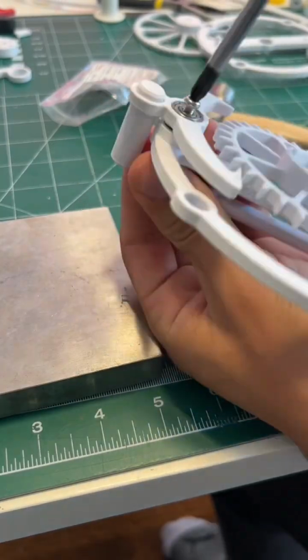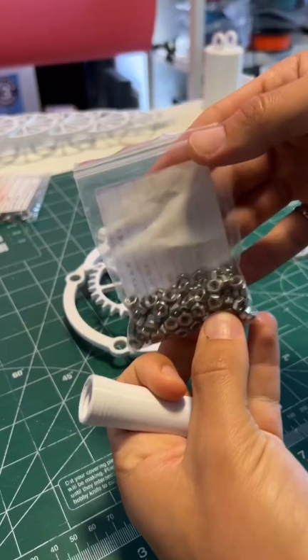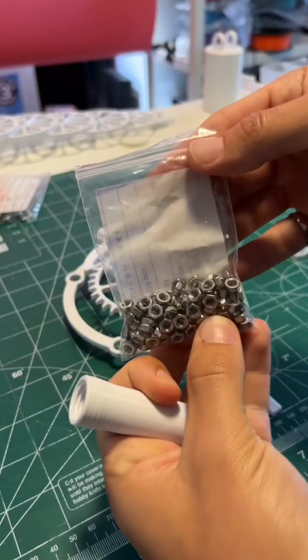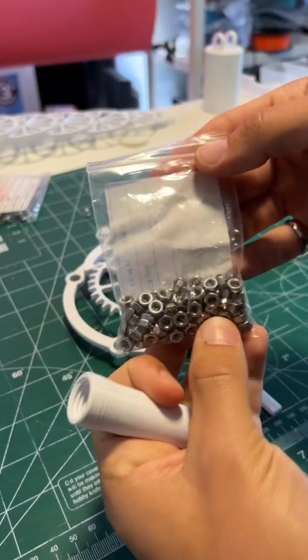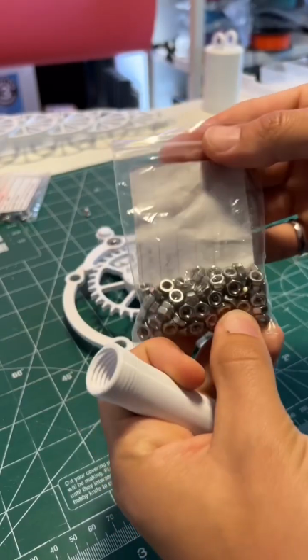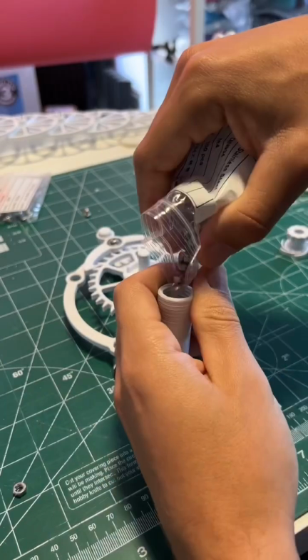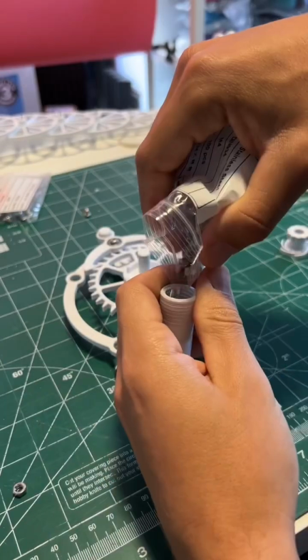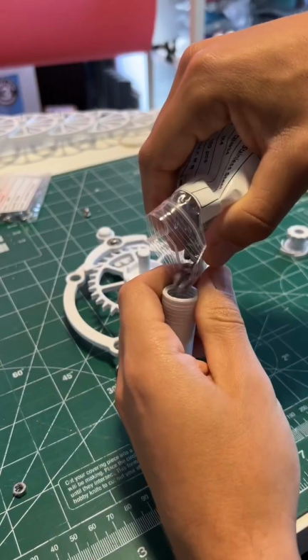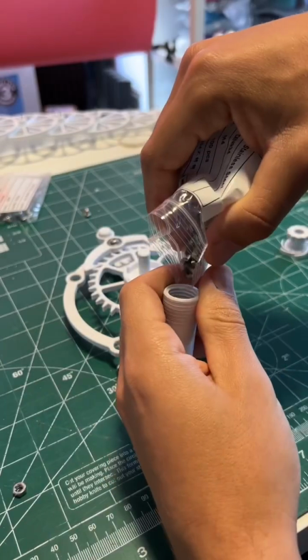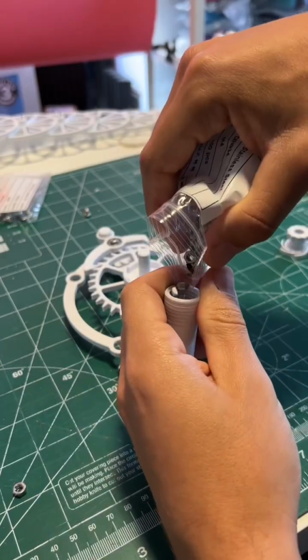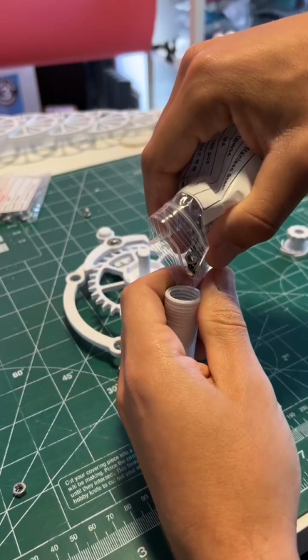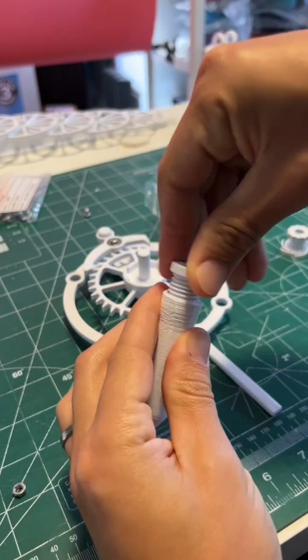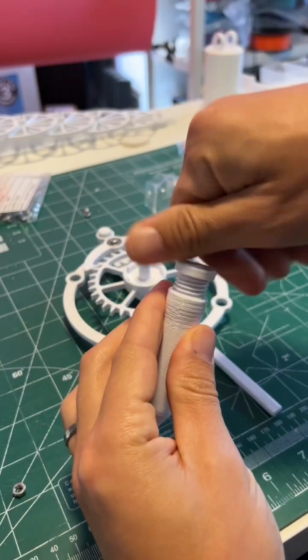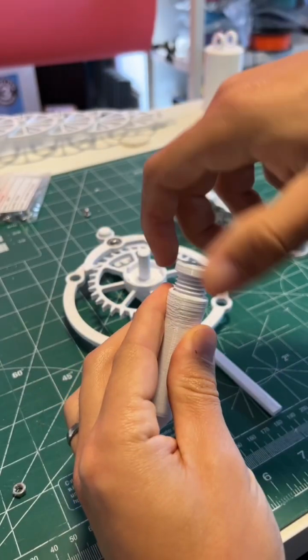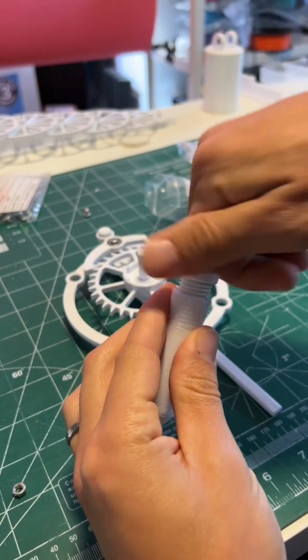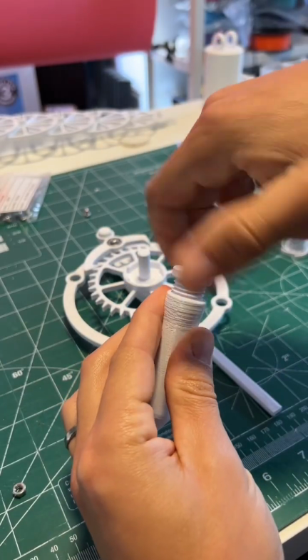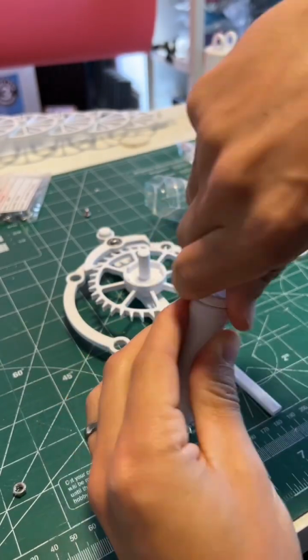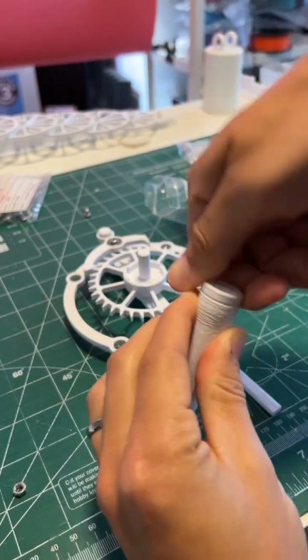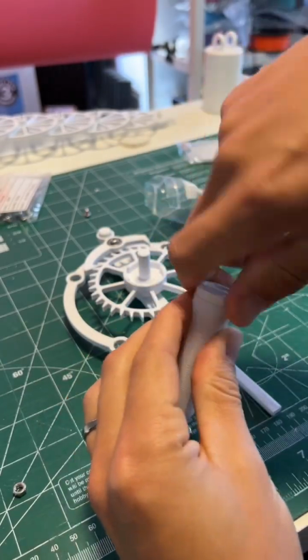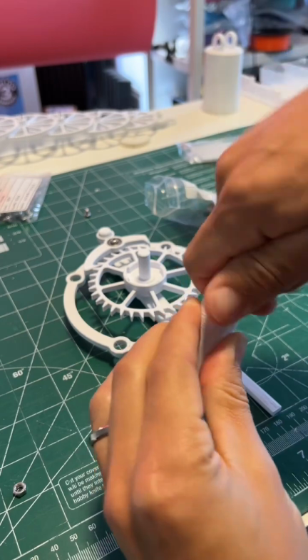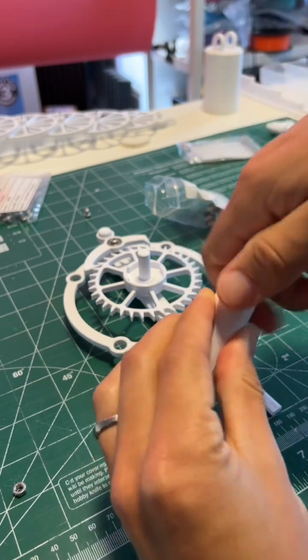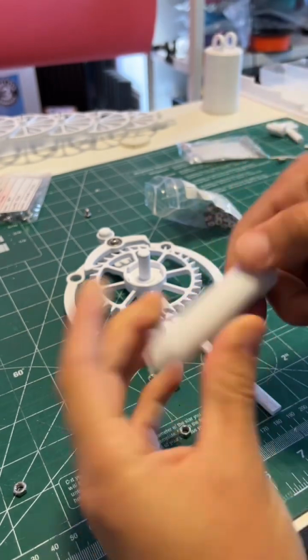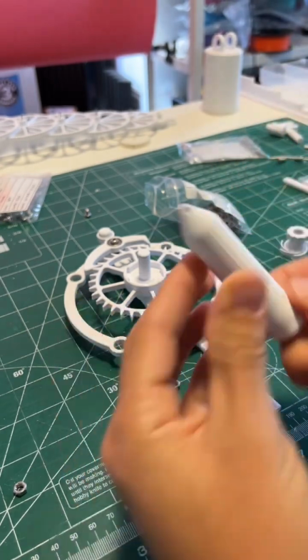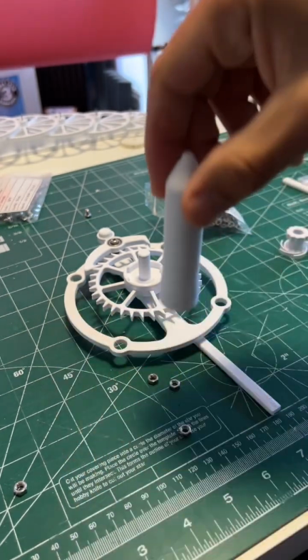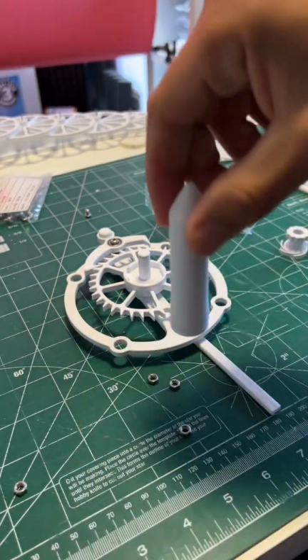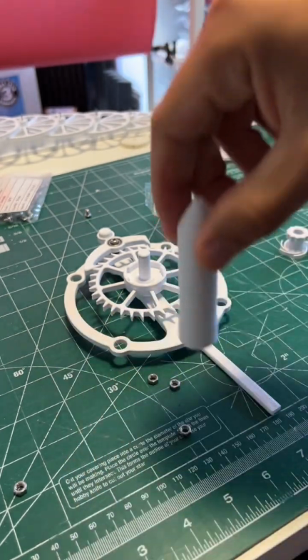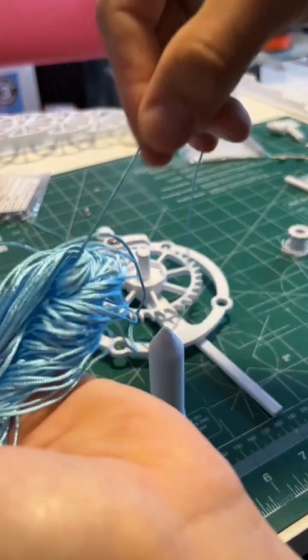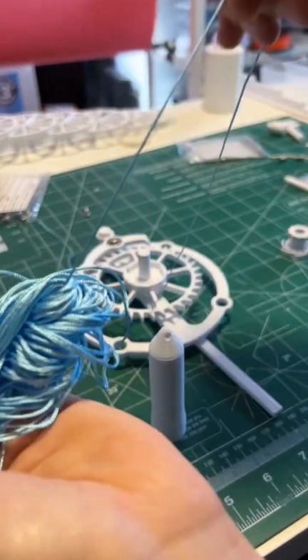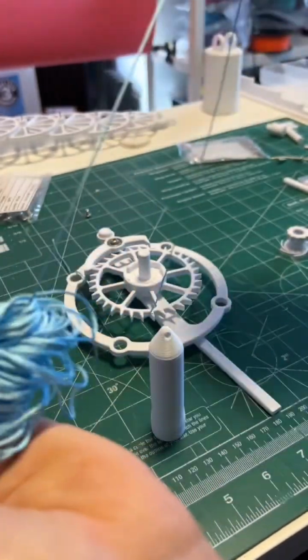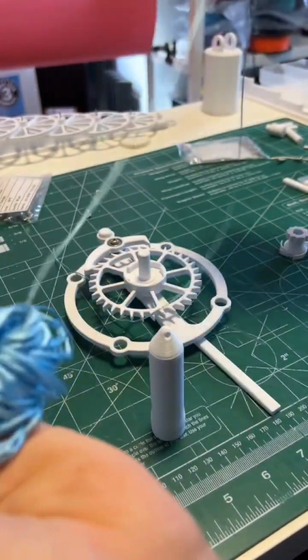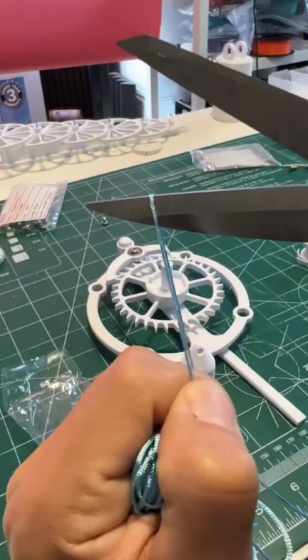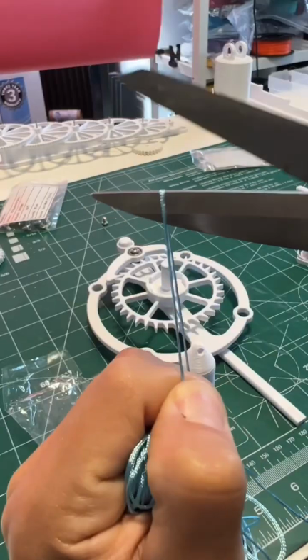Now it's time to fill the weight with something heavy. Here I'm using the nuts that came with the M4 screw kit. Screw on the end cap and make sure it's secure.